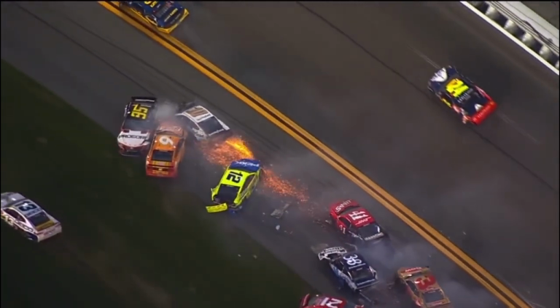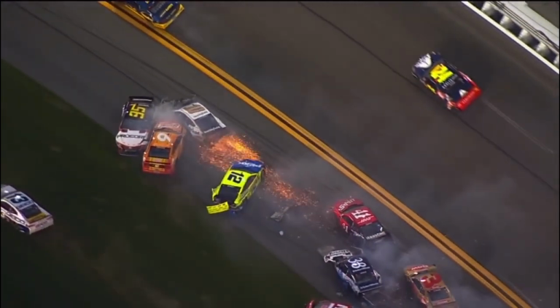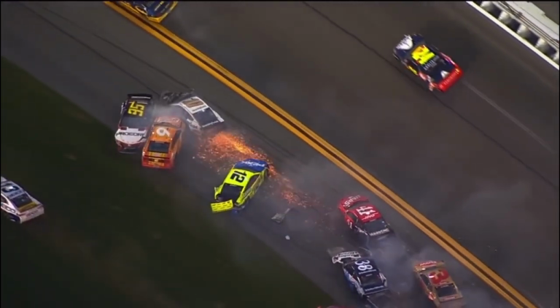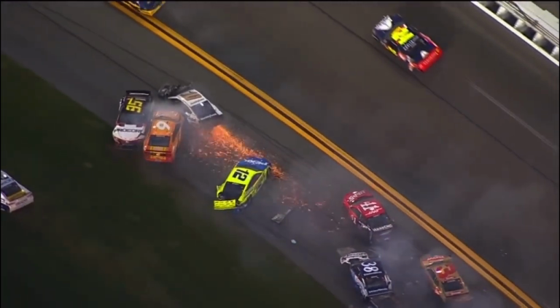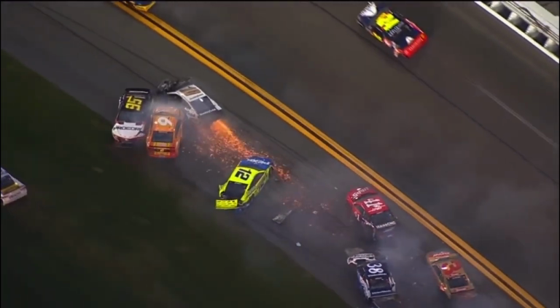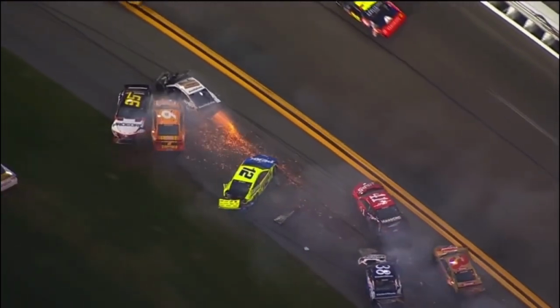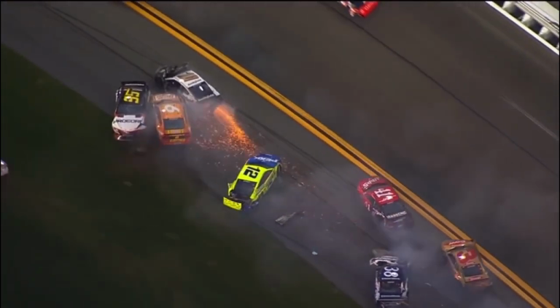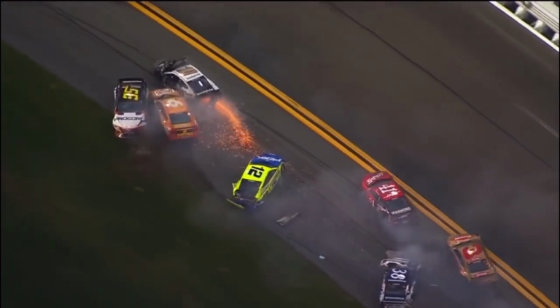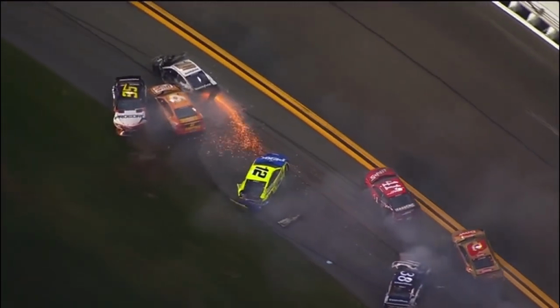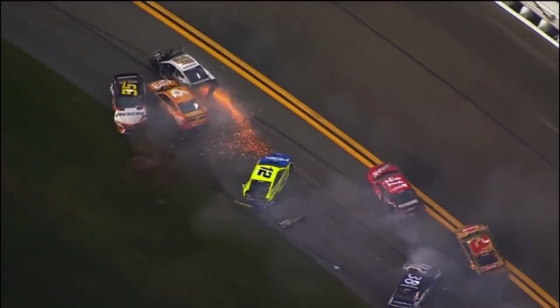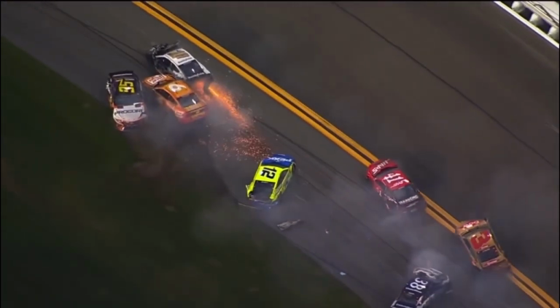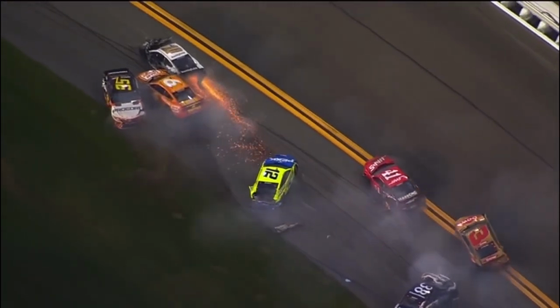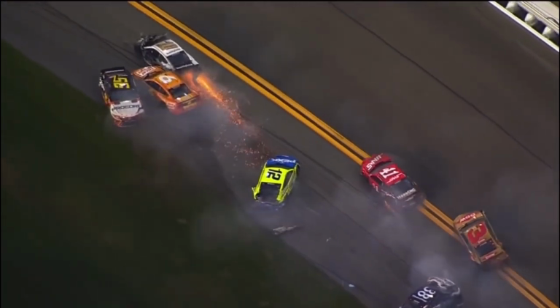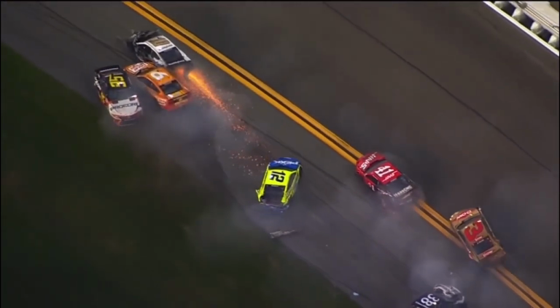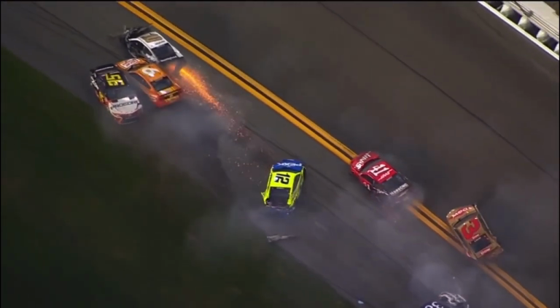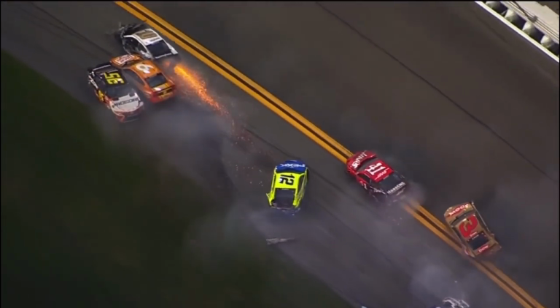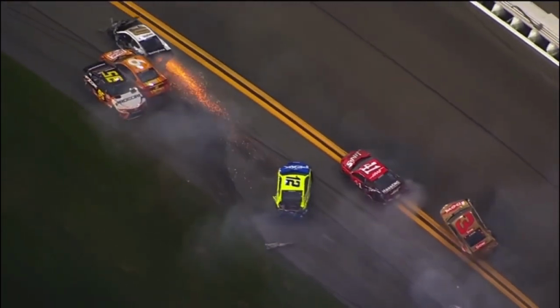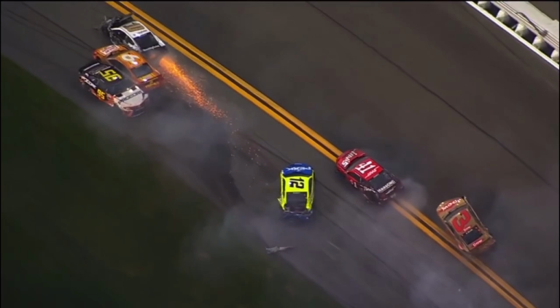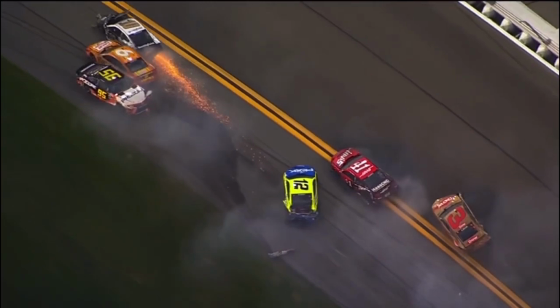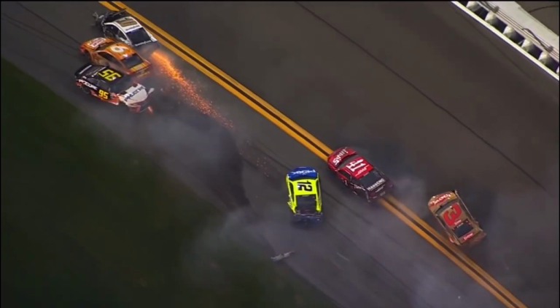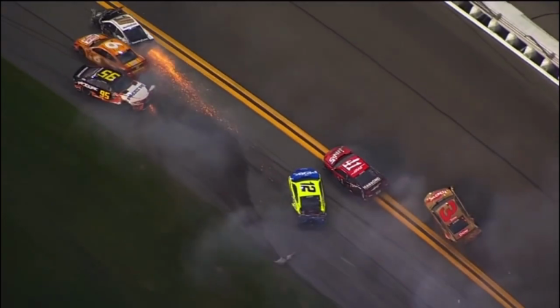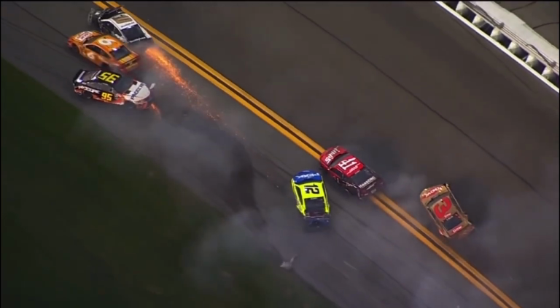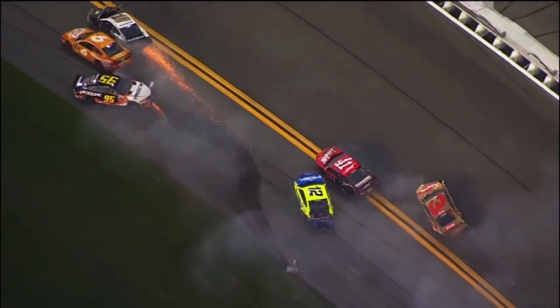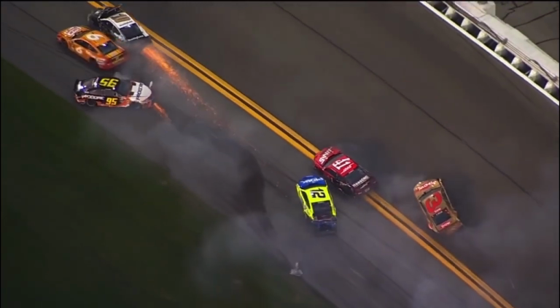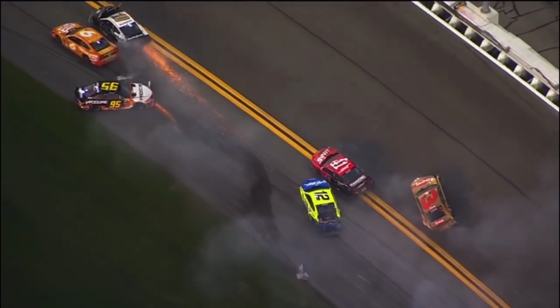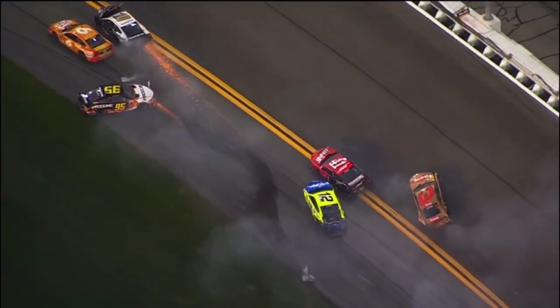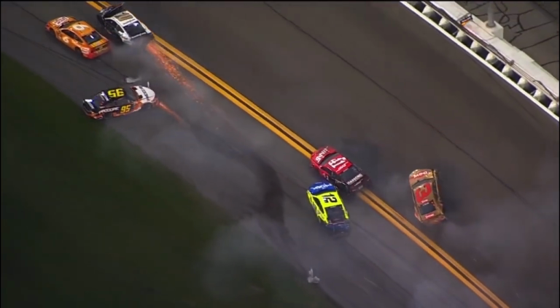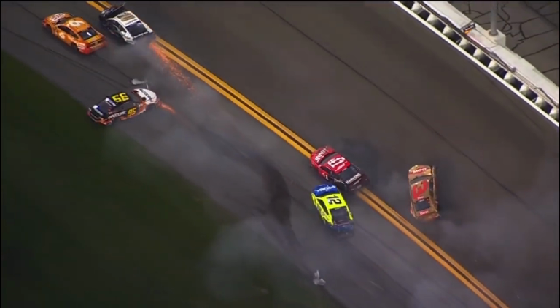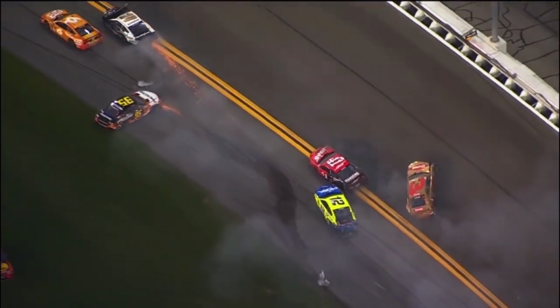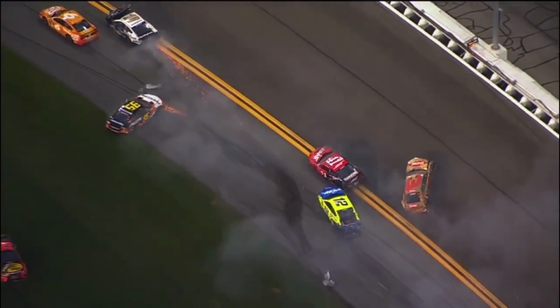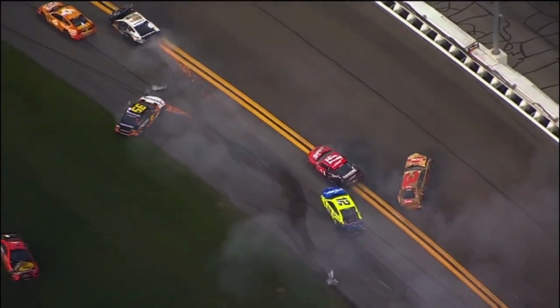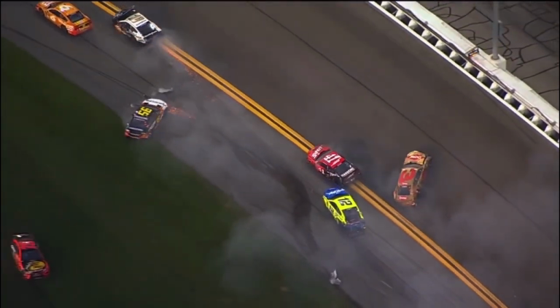All those cars in the third turn, all those cars wadded up, sliding up the track with sparks flying.